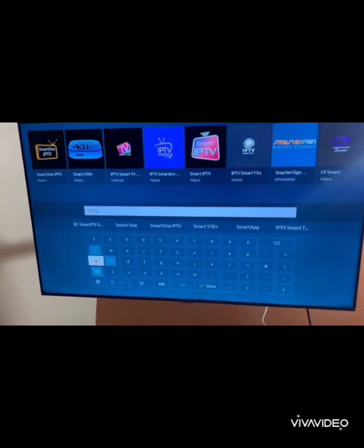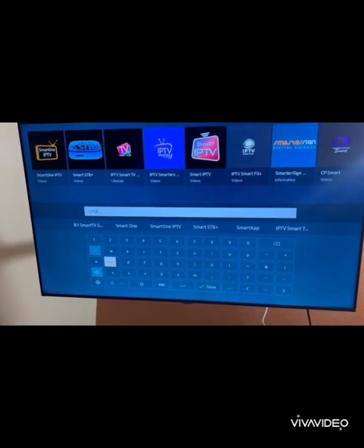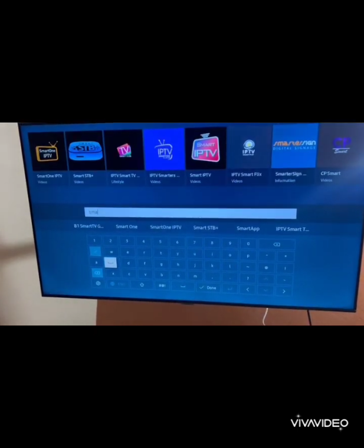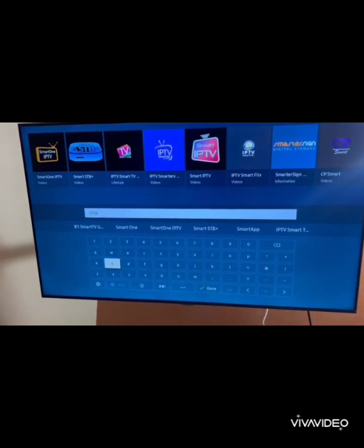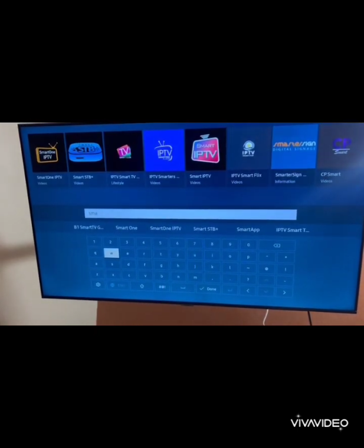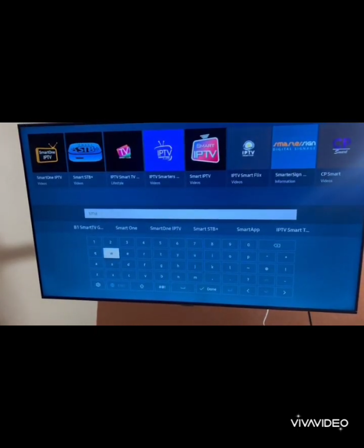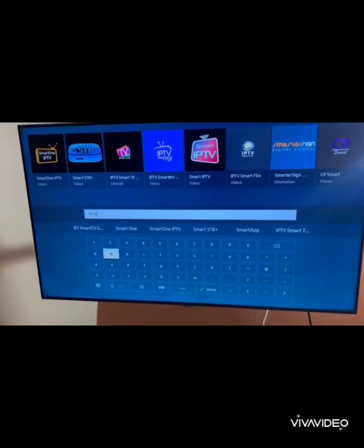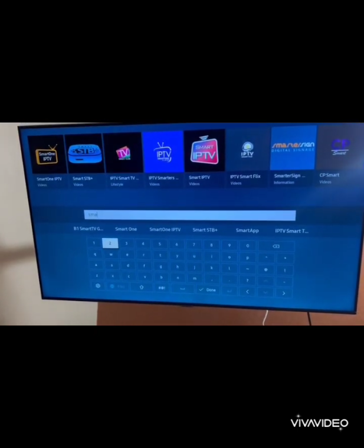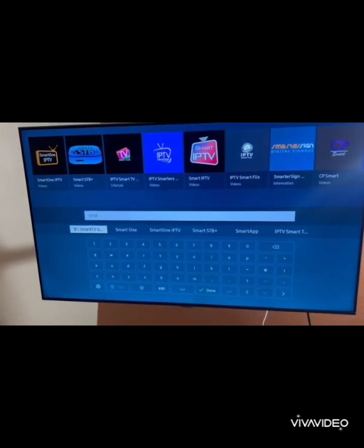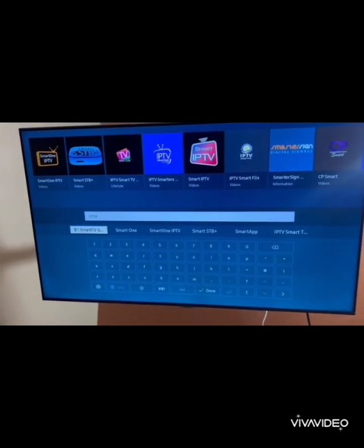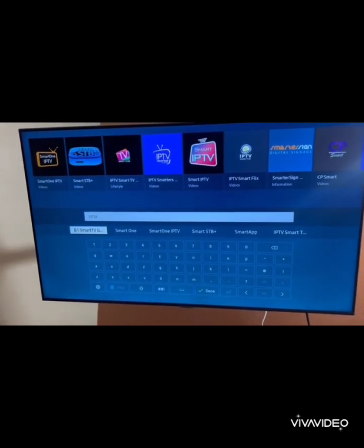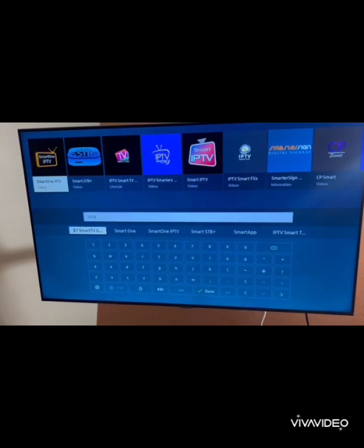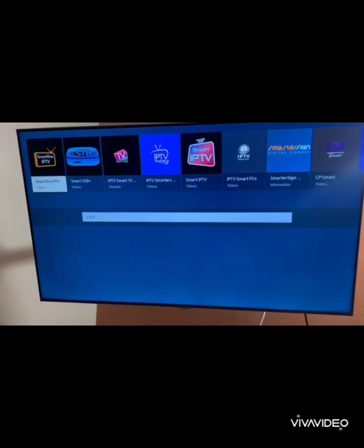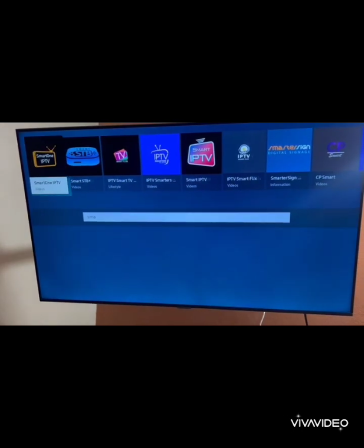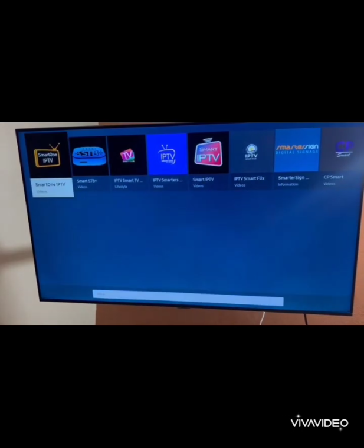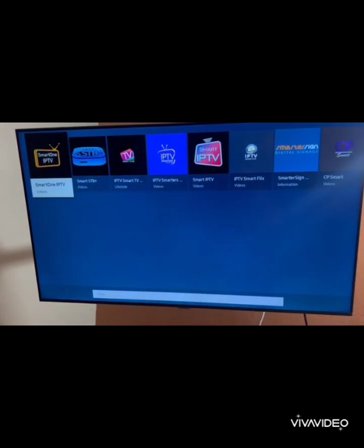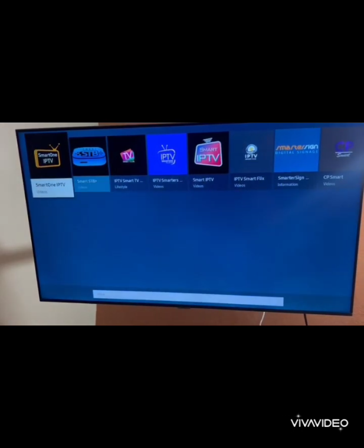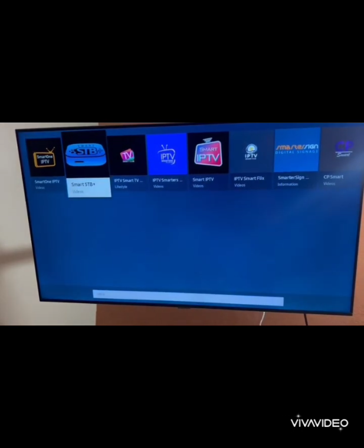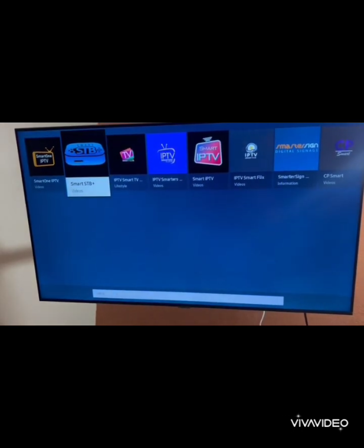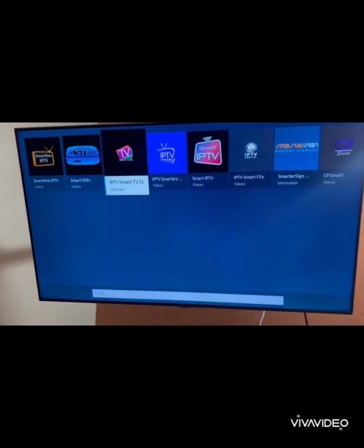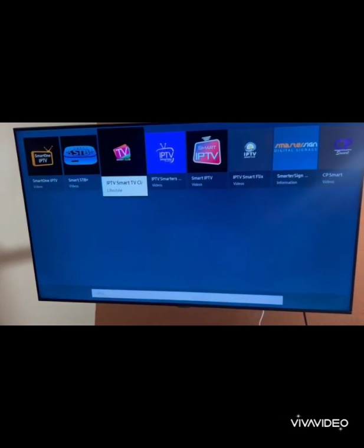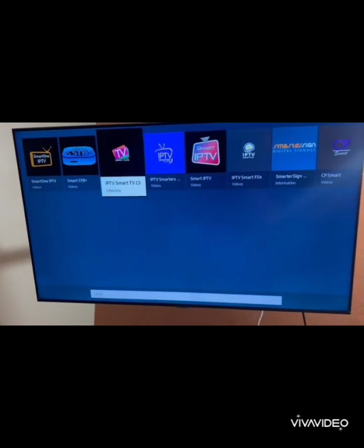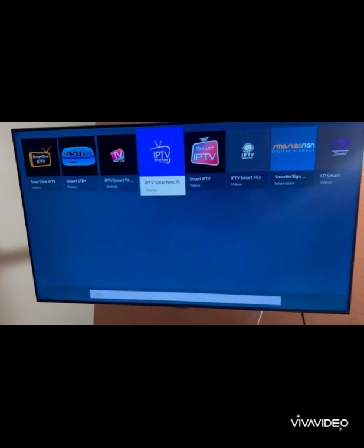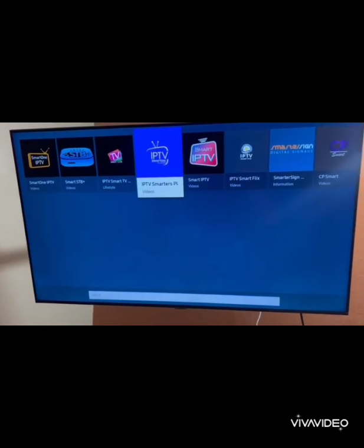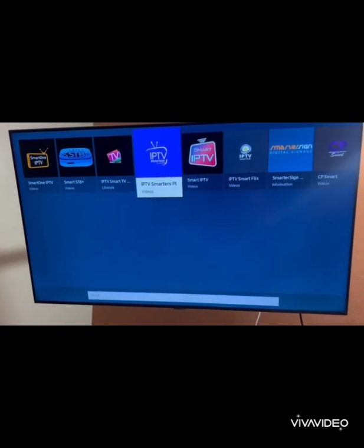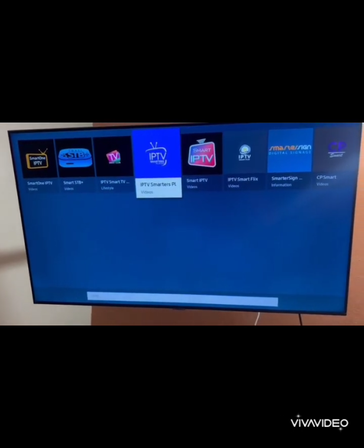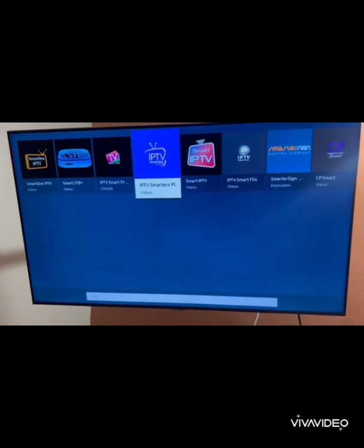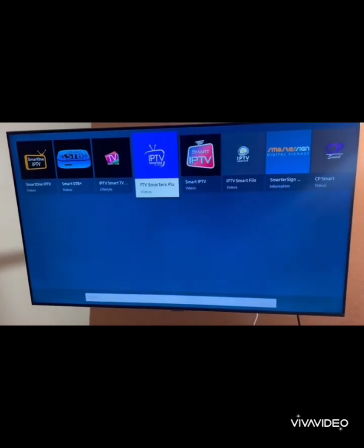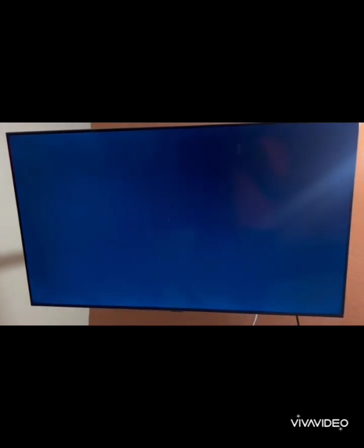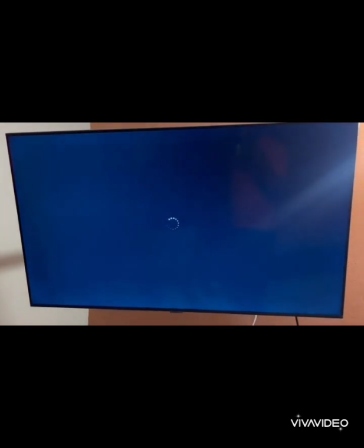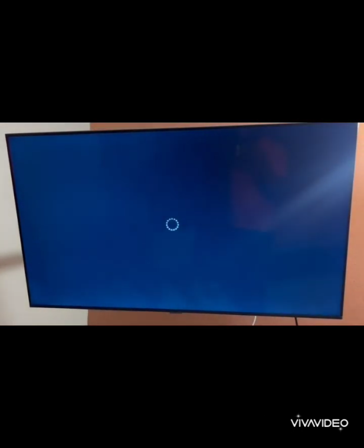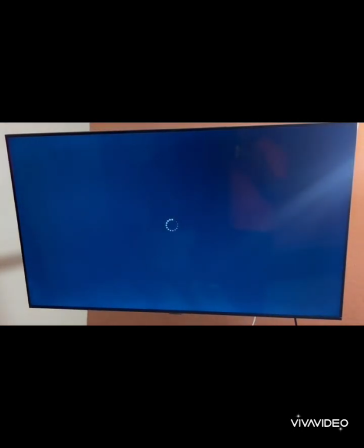Step 5: Once installed, open IPTV Smarters Pro from the Smart Hub. Log in if you already have an account, or sign up right there.